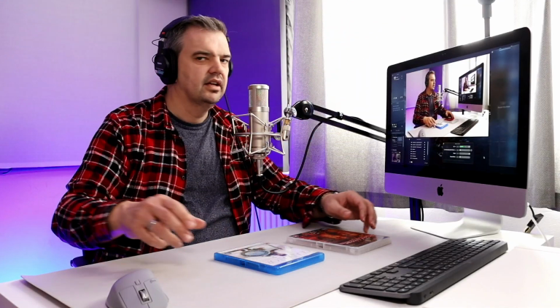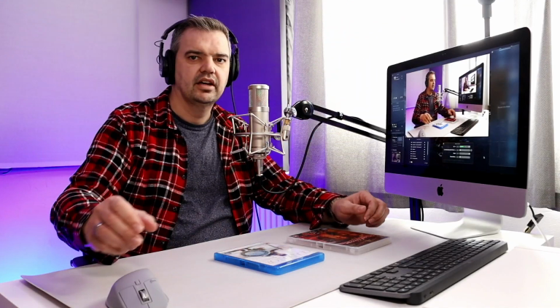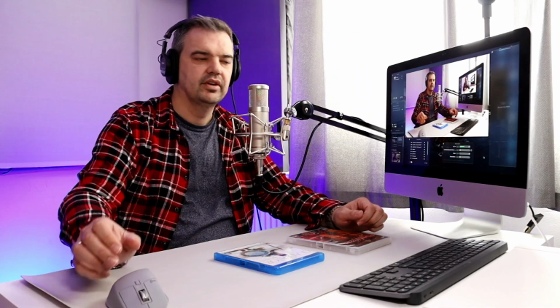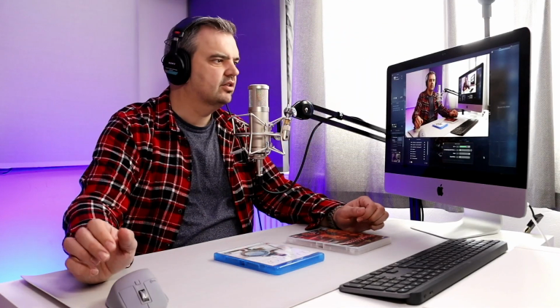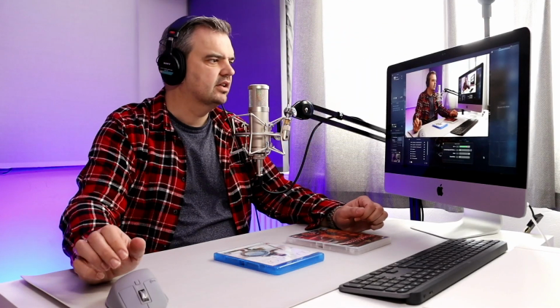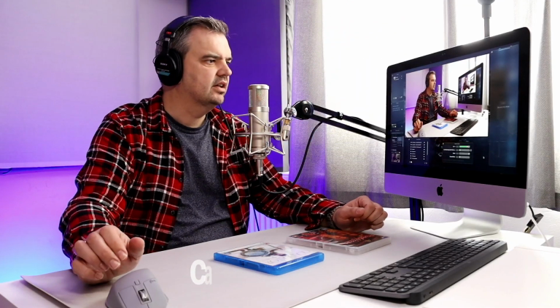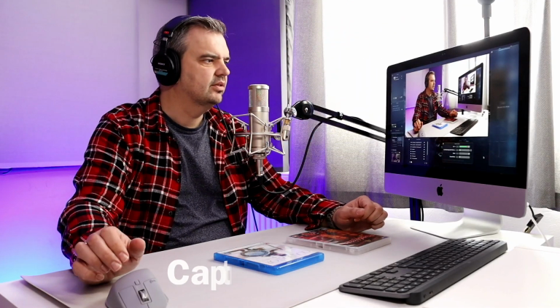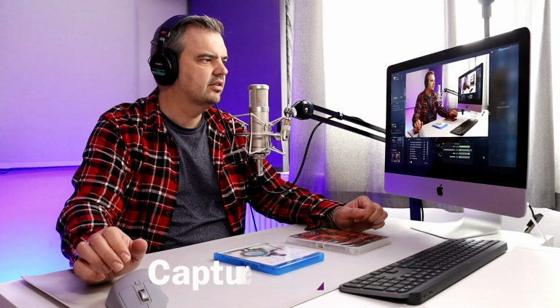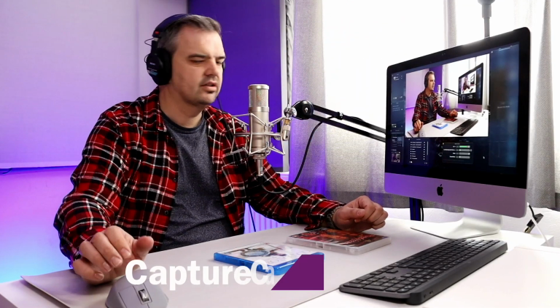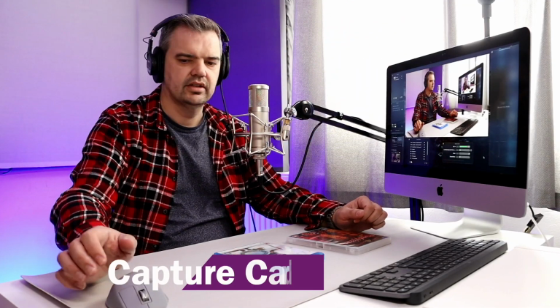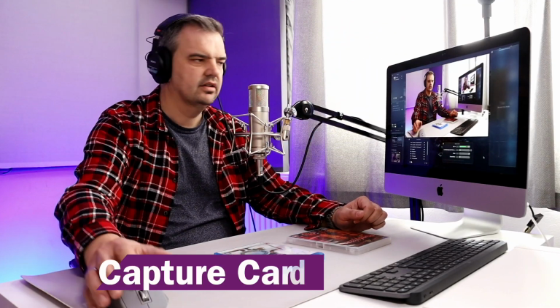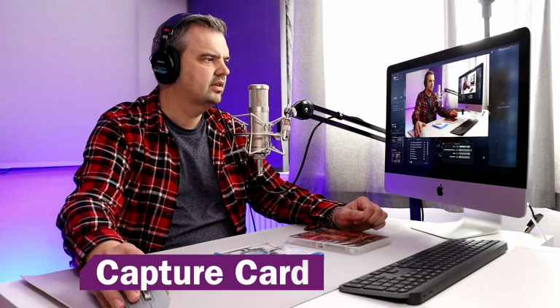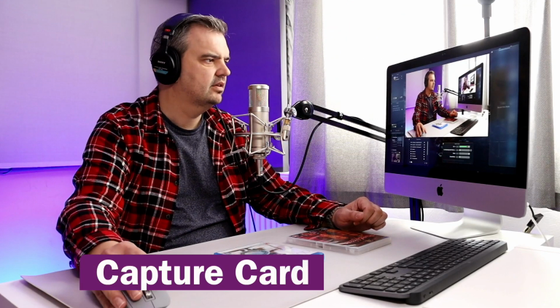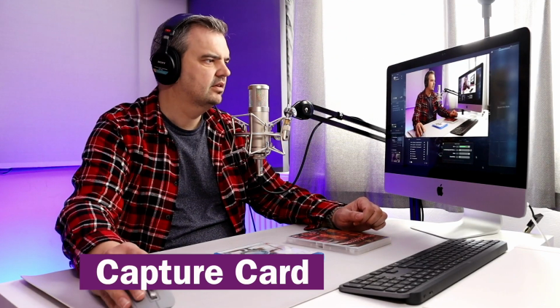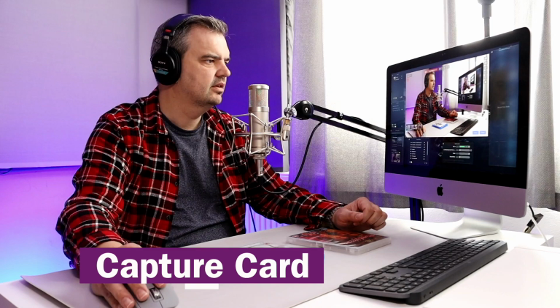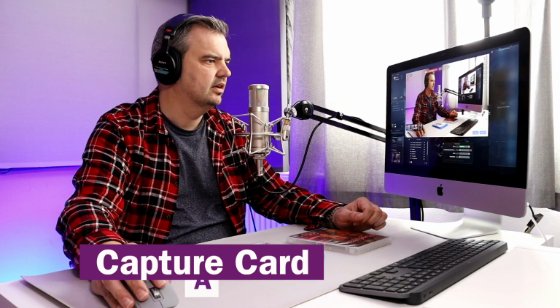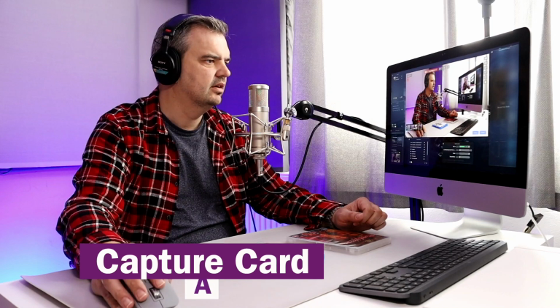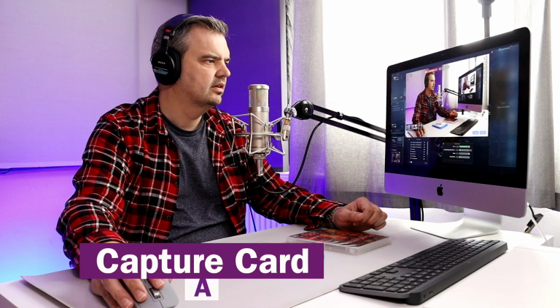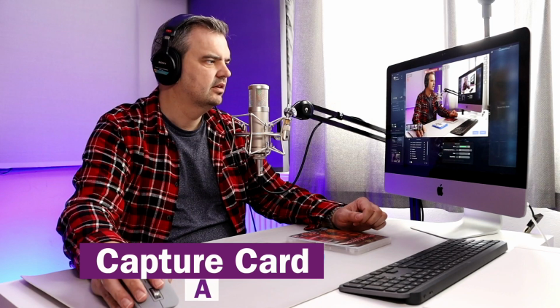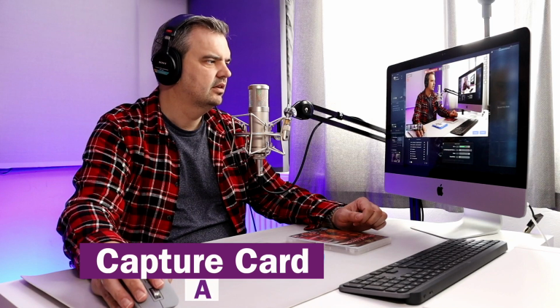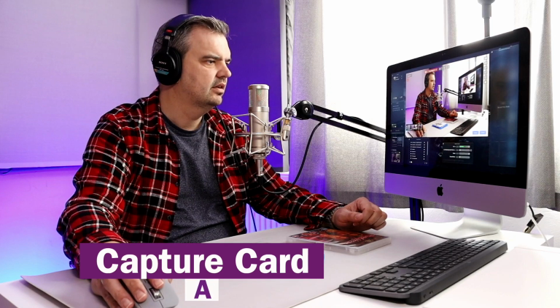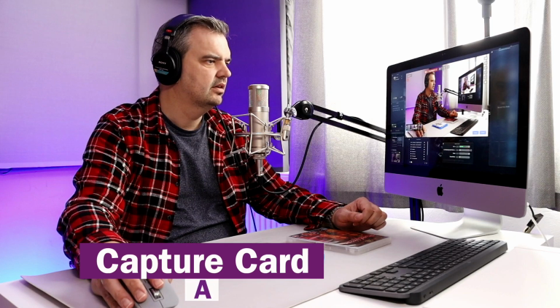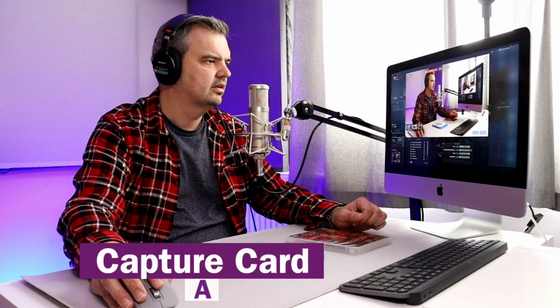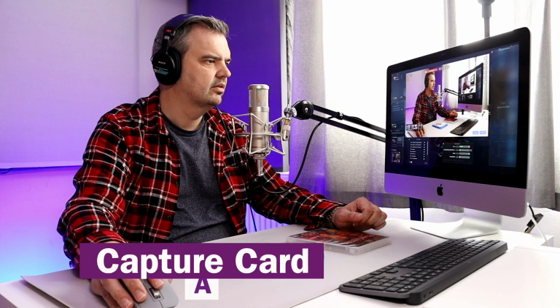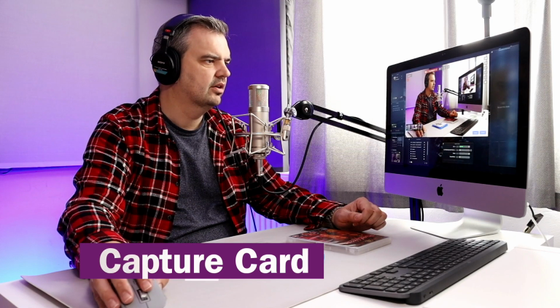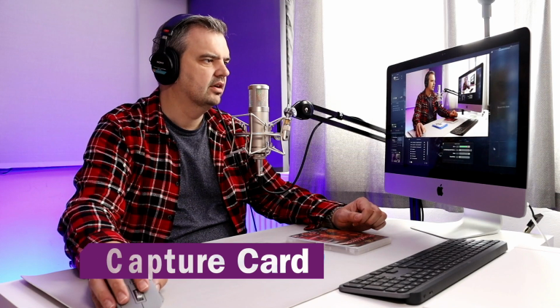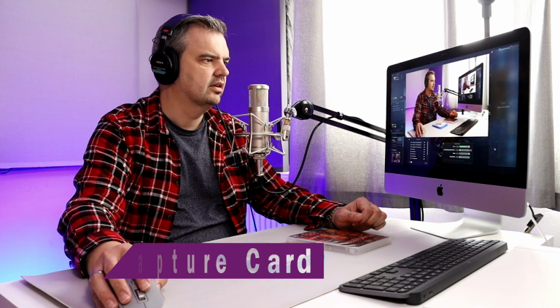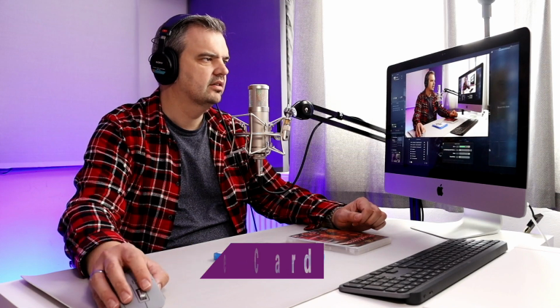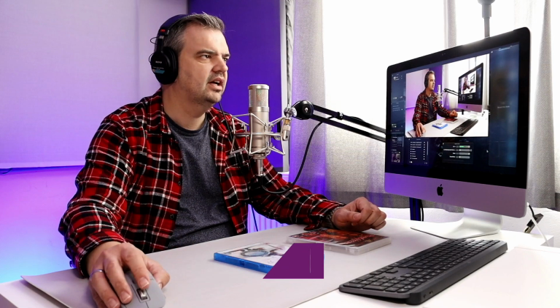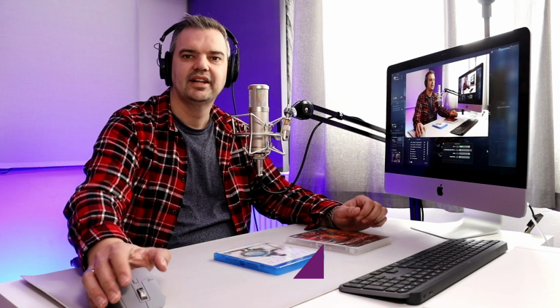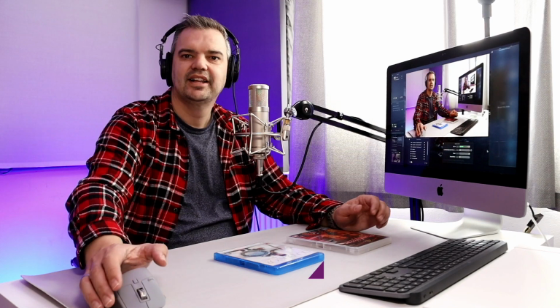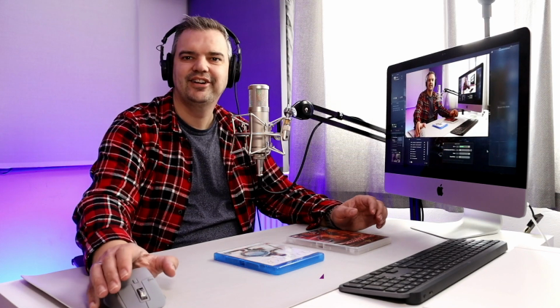Are we recording? Yeah, we are recording. Right.